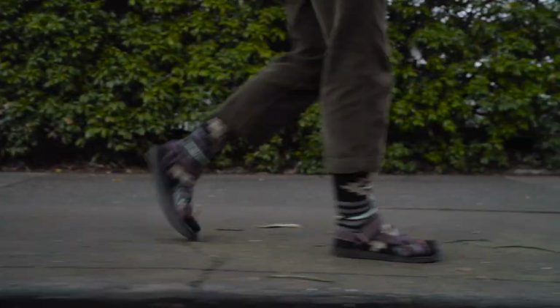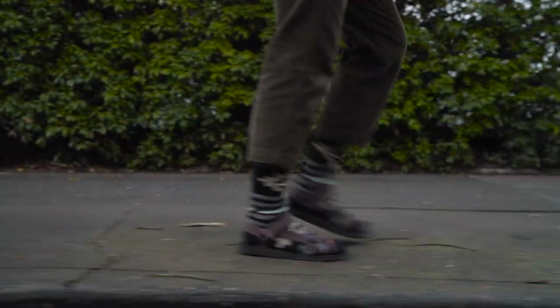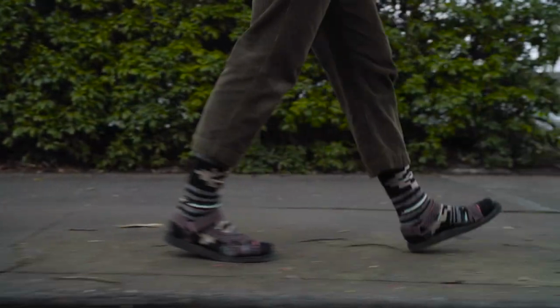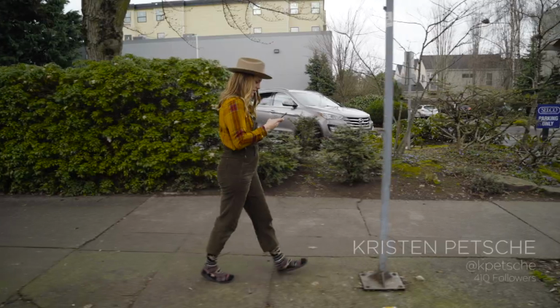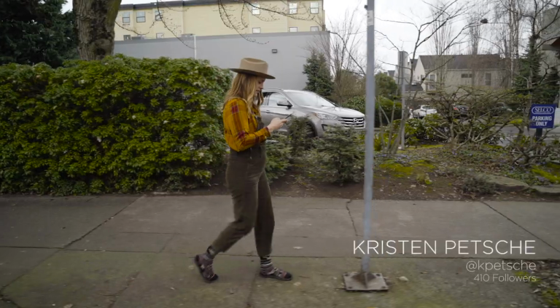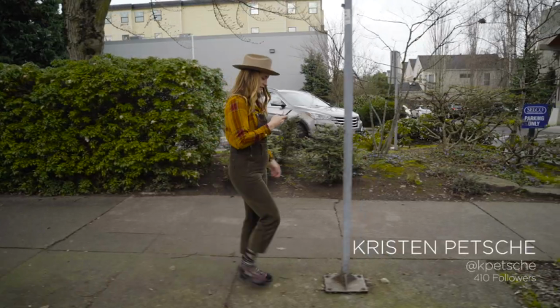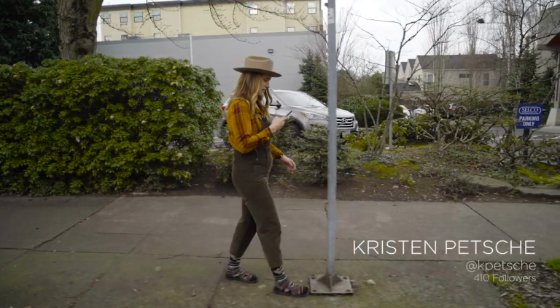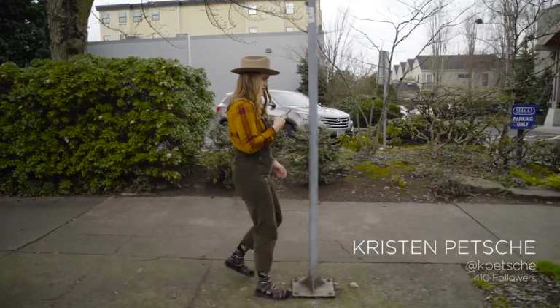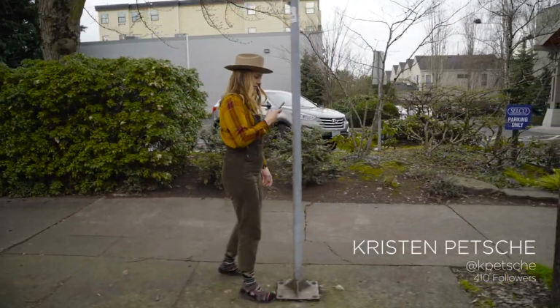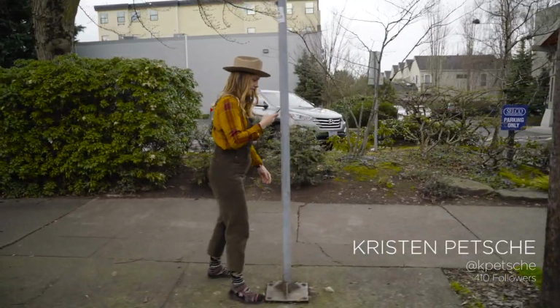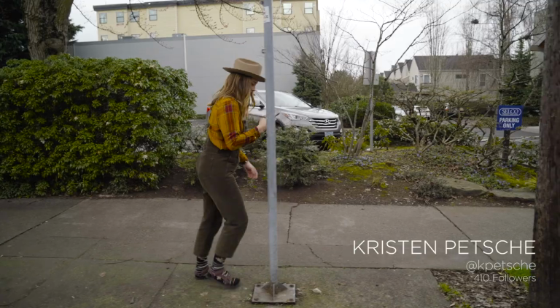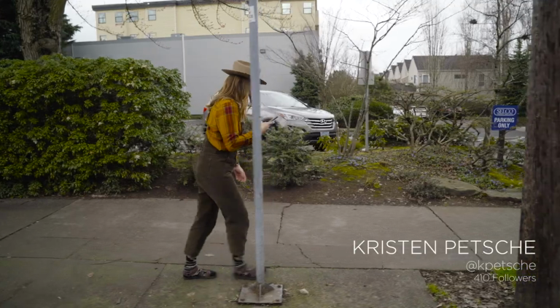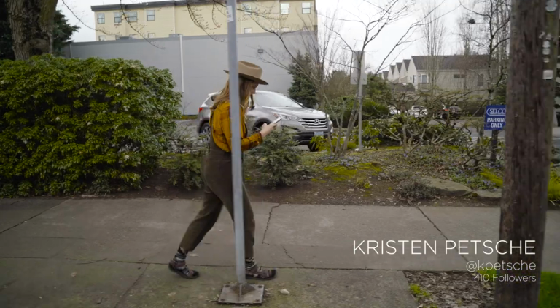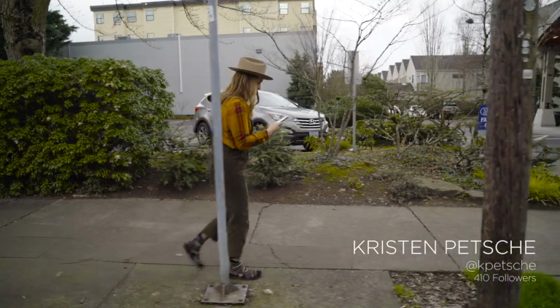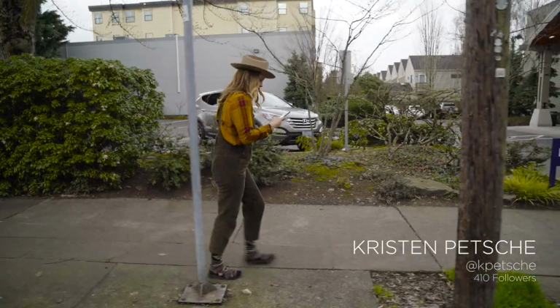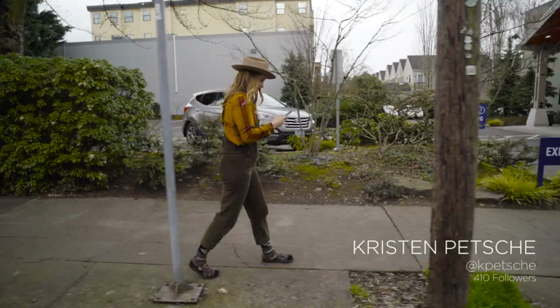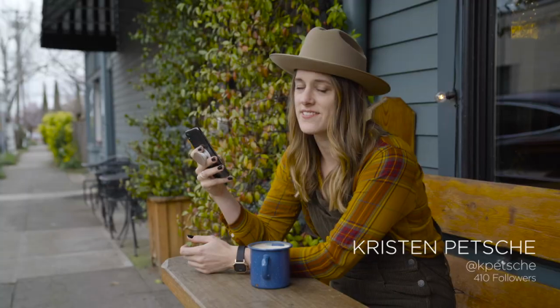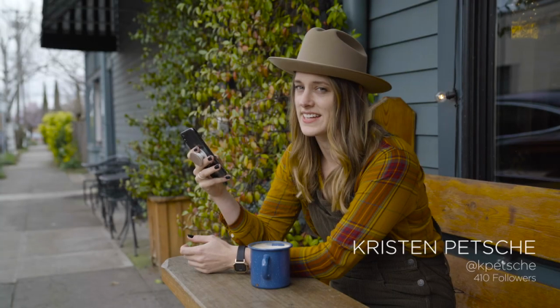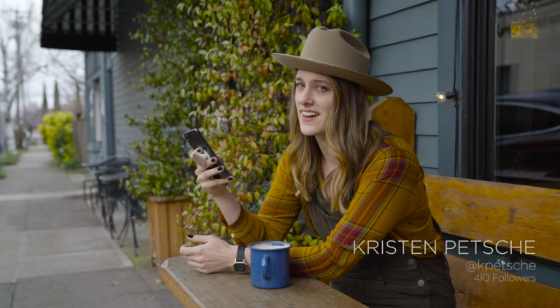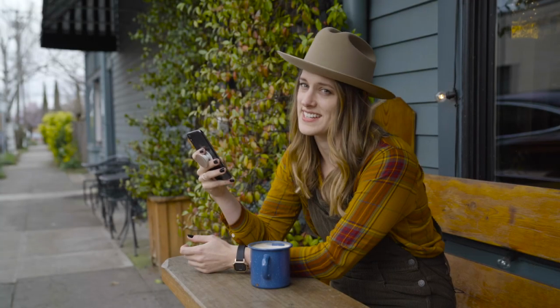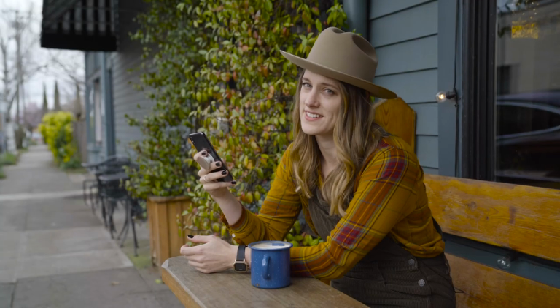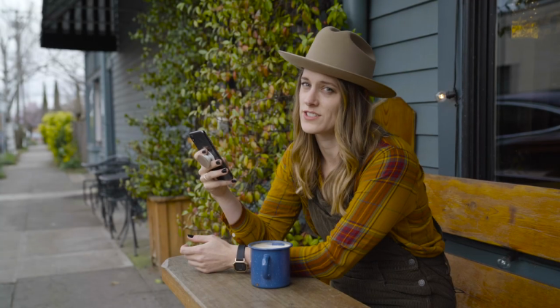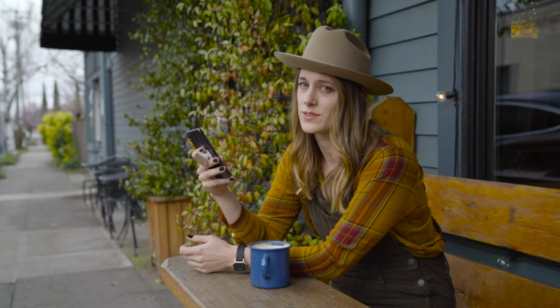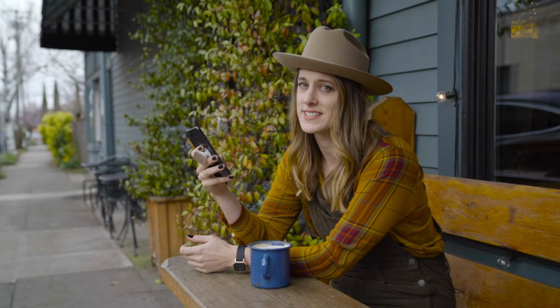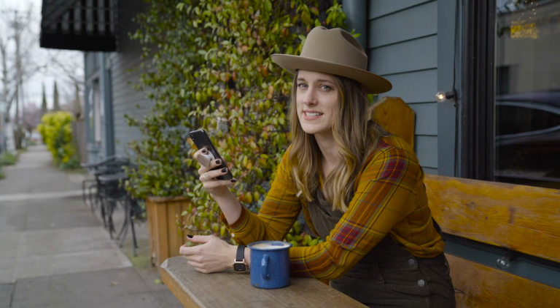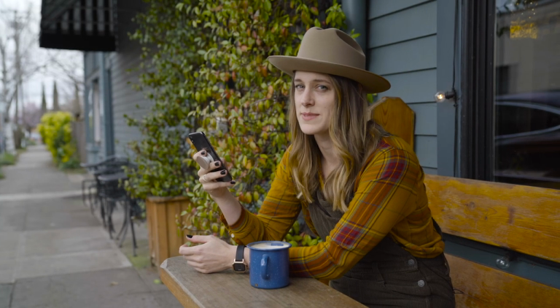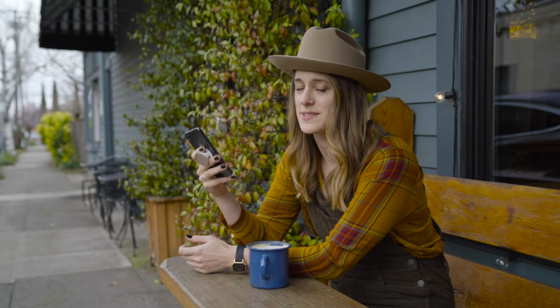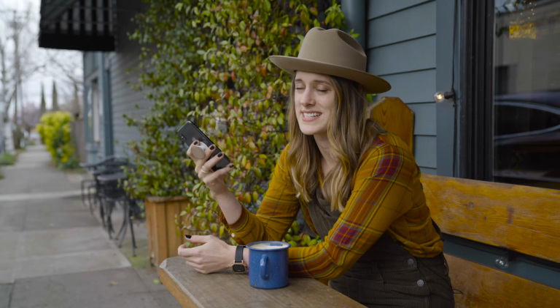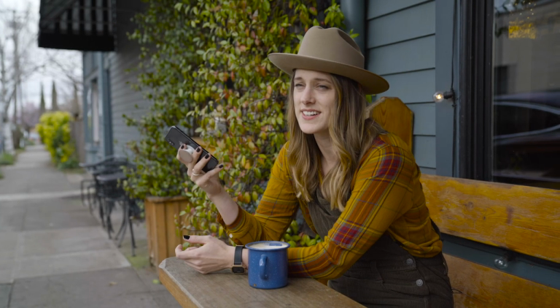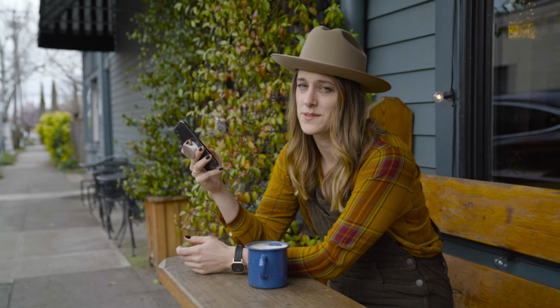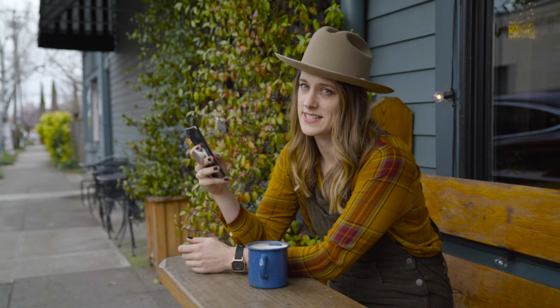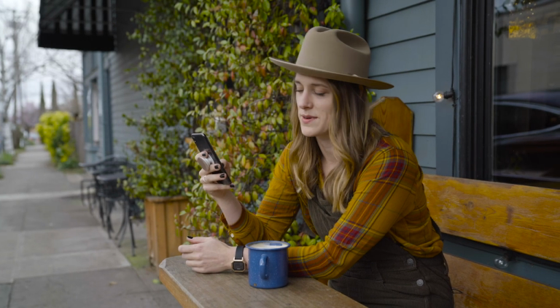My socks and sandals posts always do really well. It's just tough to get content during shoulder season because my socks always get wet.